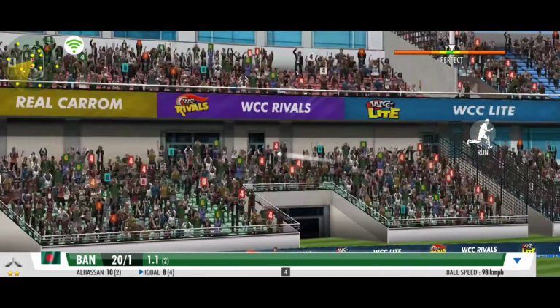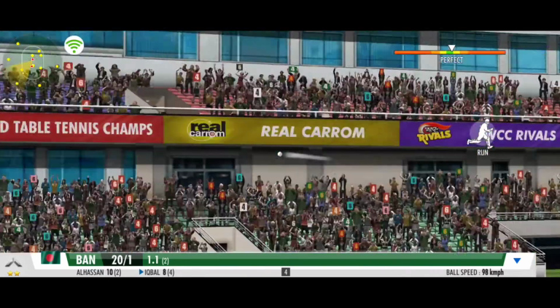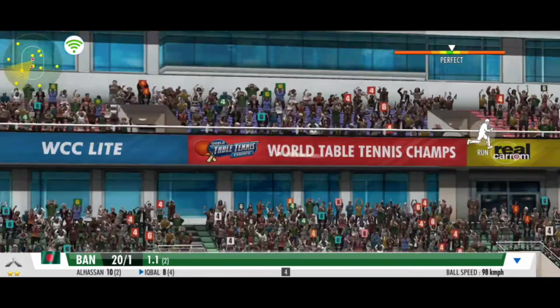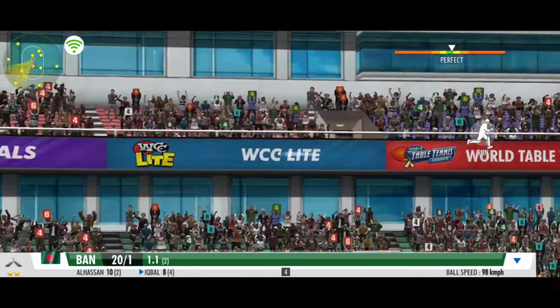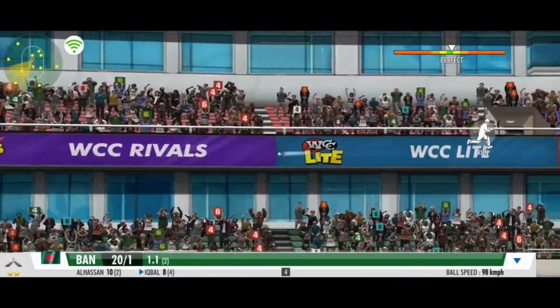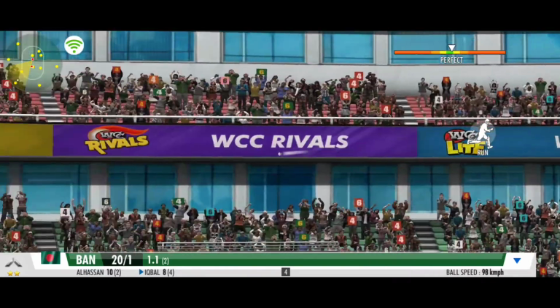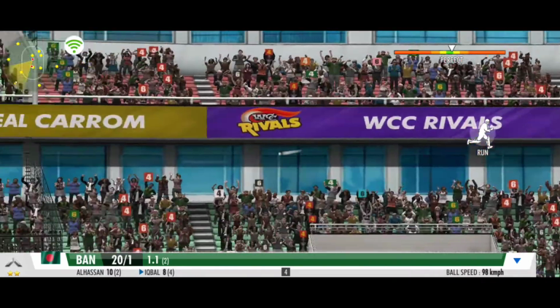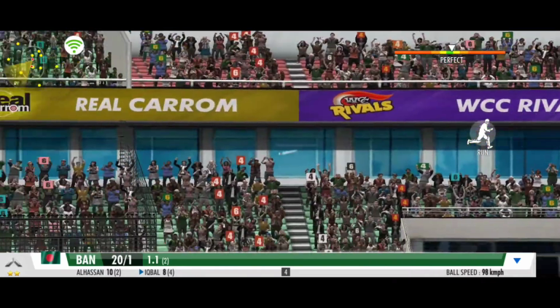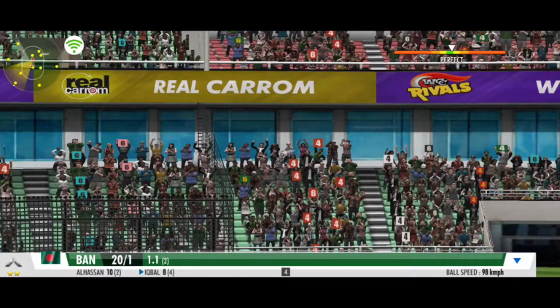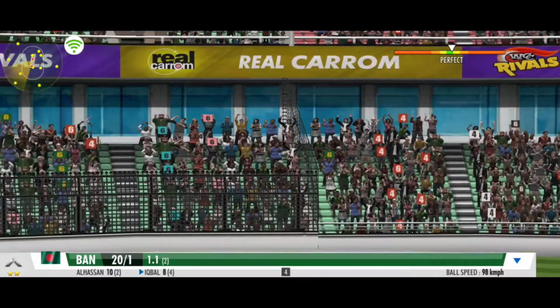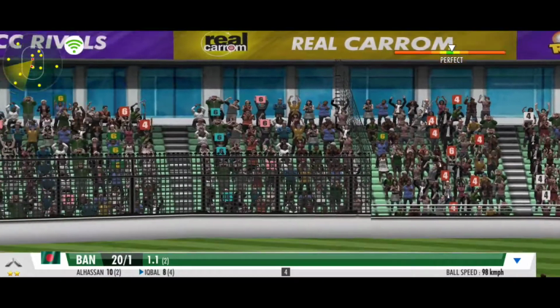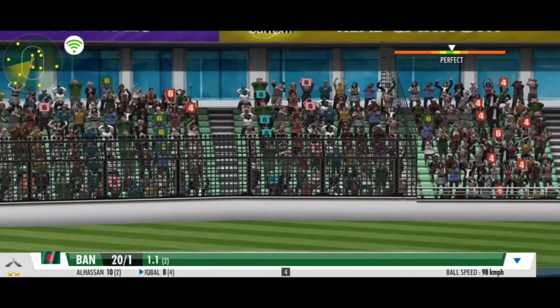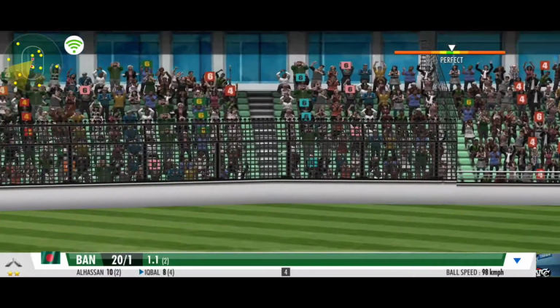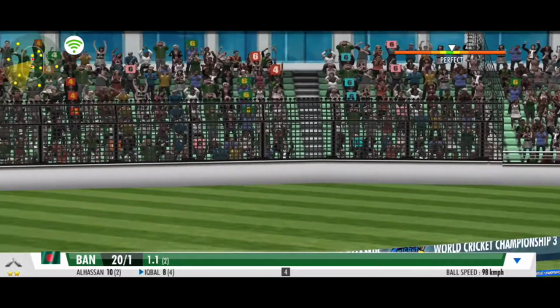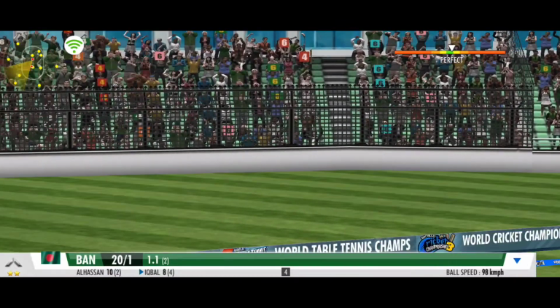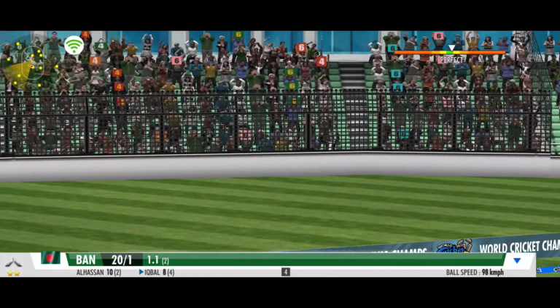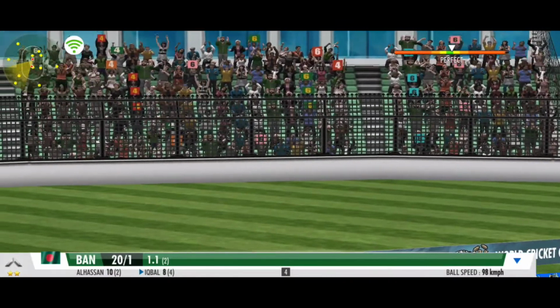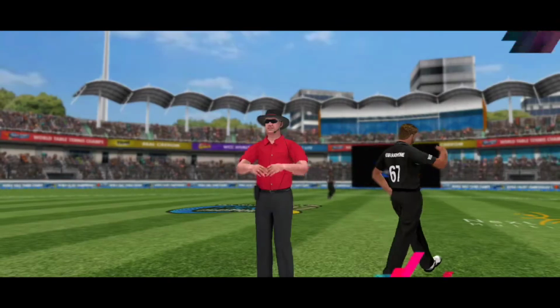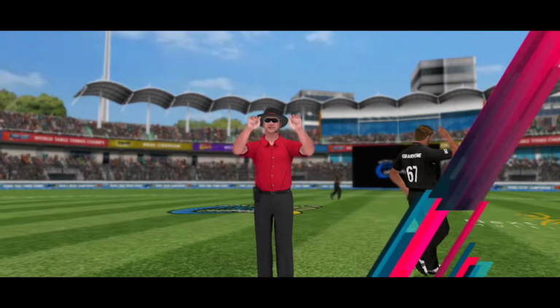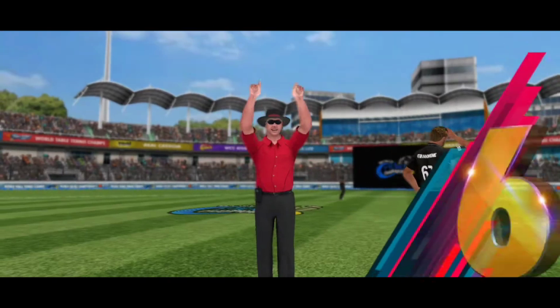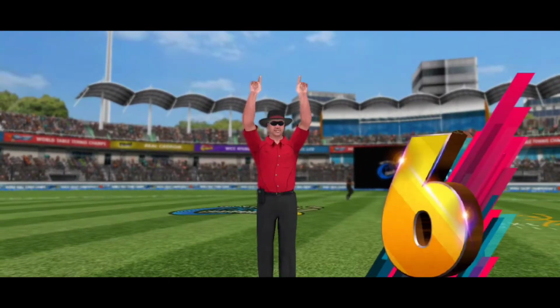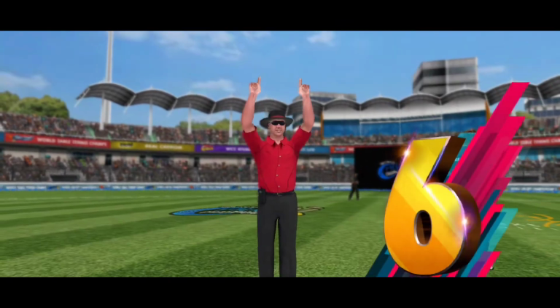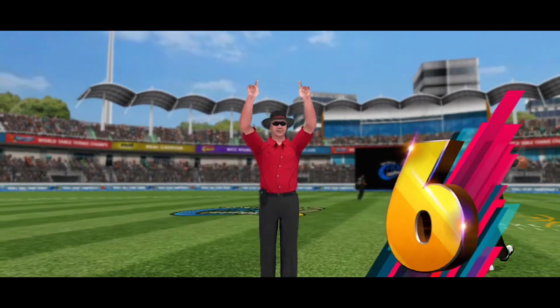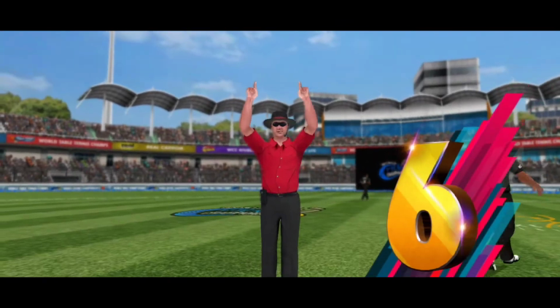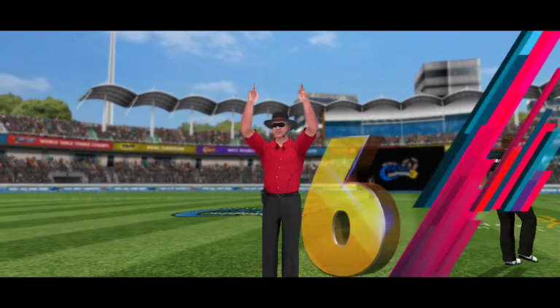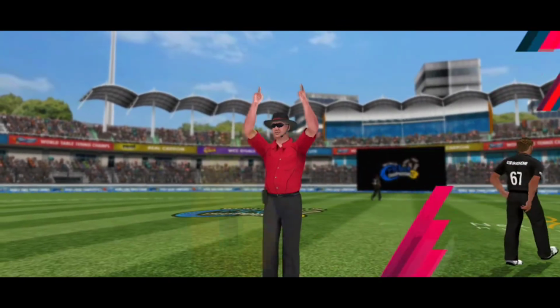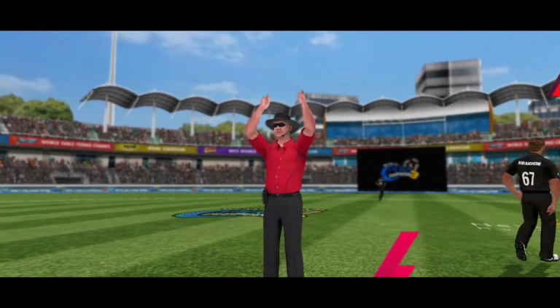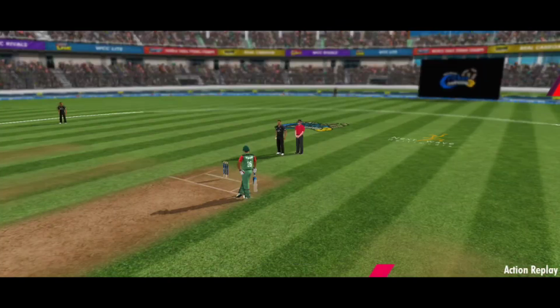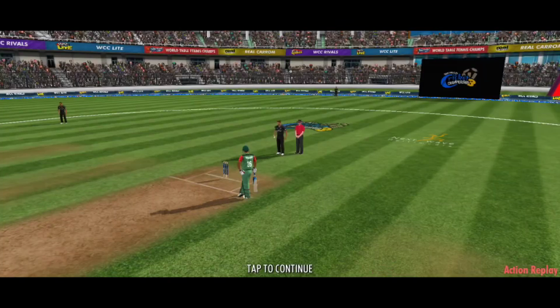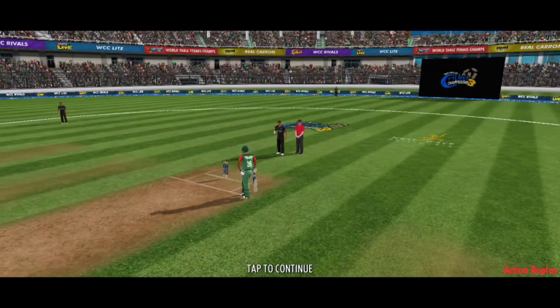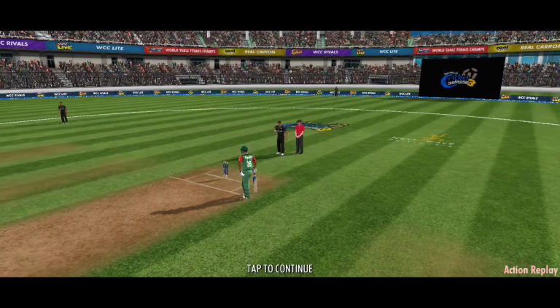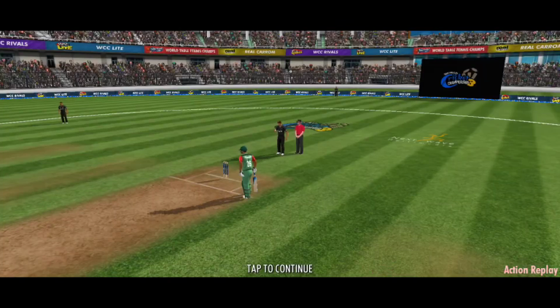Massive hit — steps out and hammers it to the stands. What a shot! That's a blinding shot, all the way for six! Six! Six!